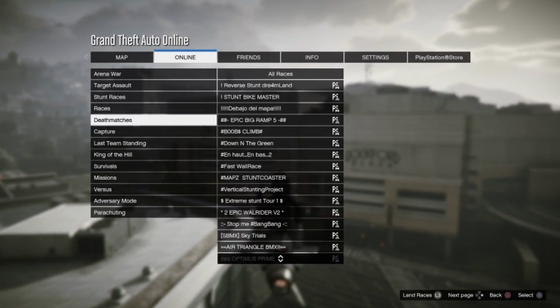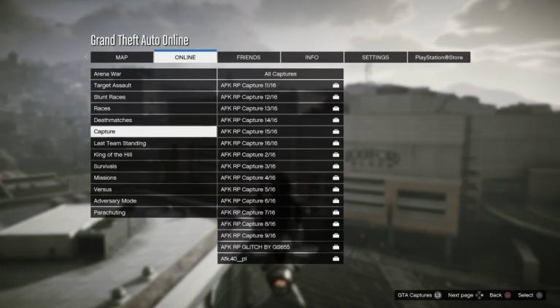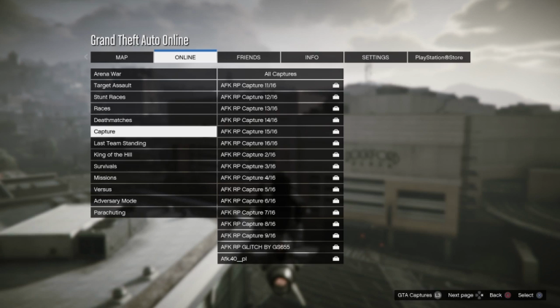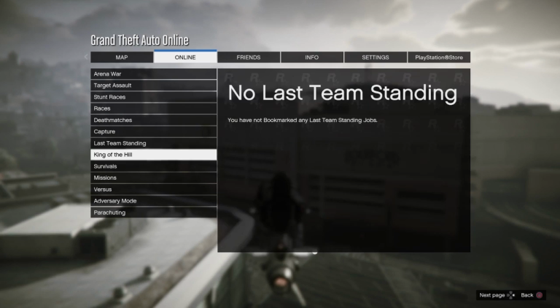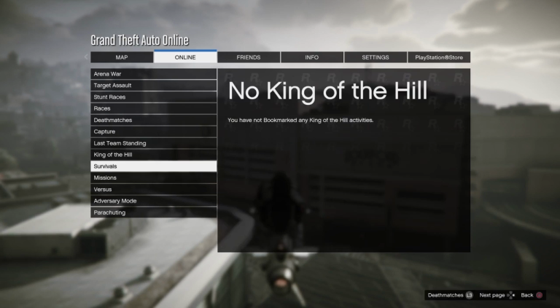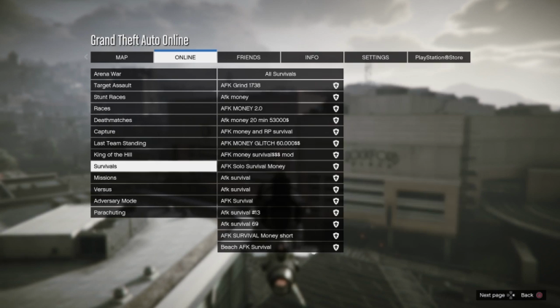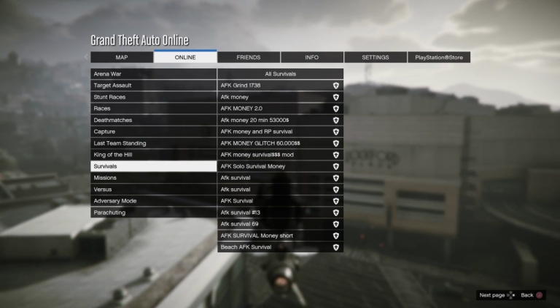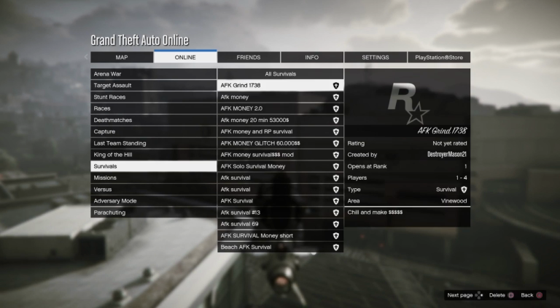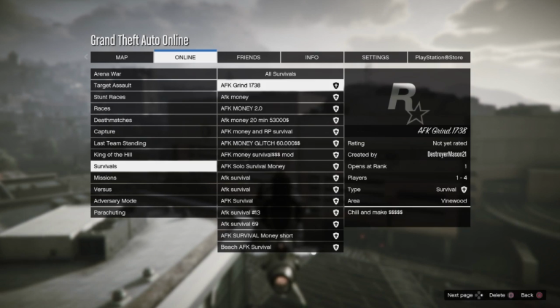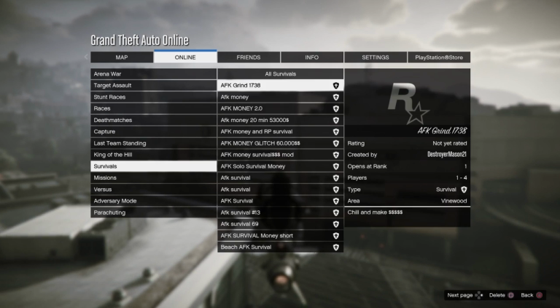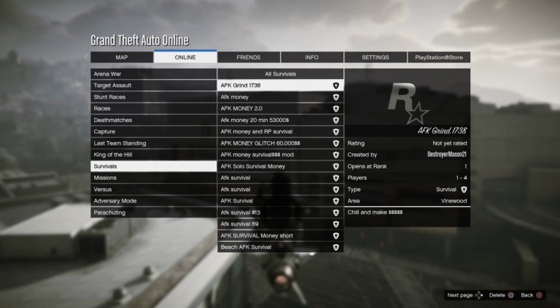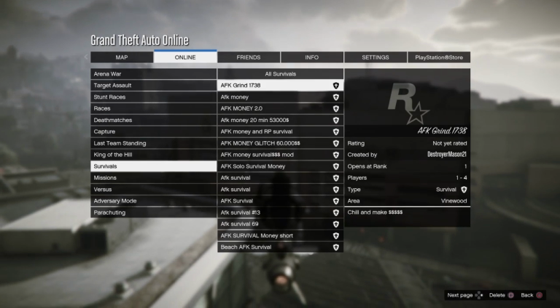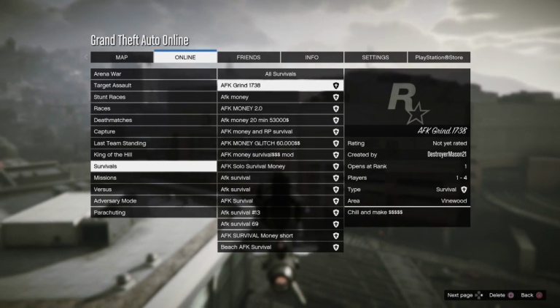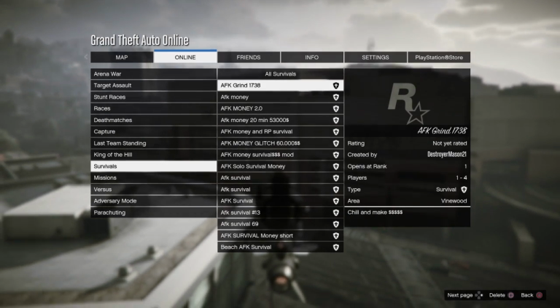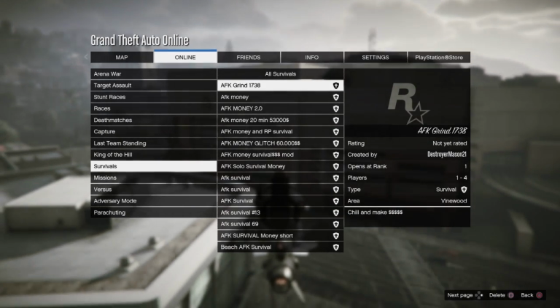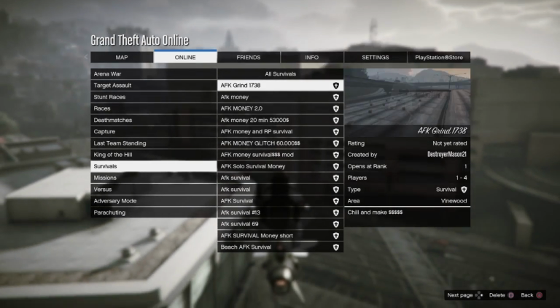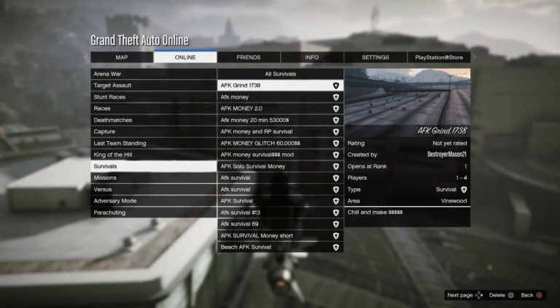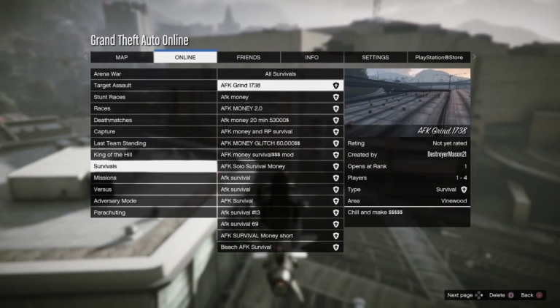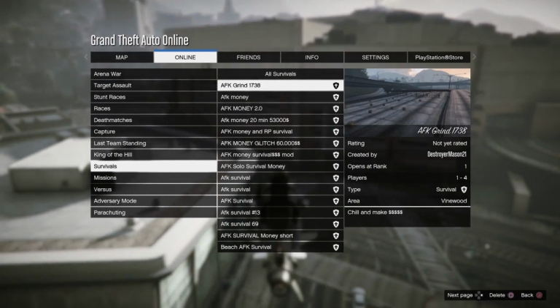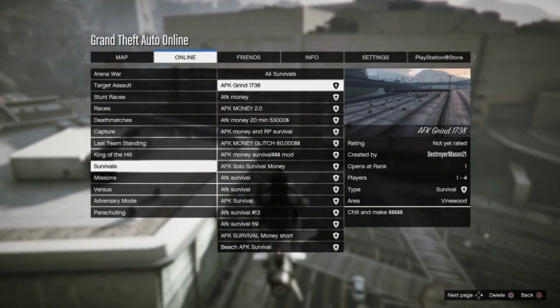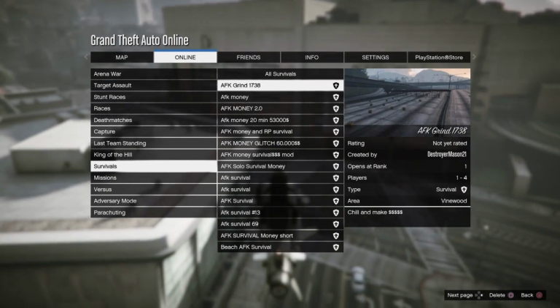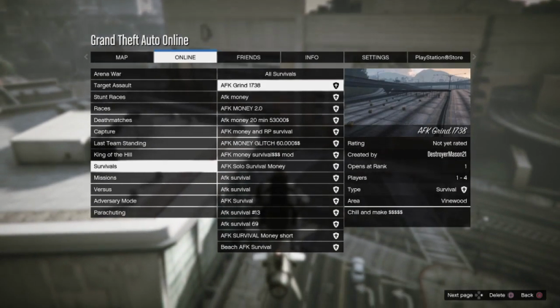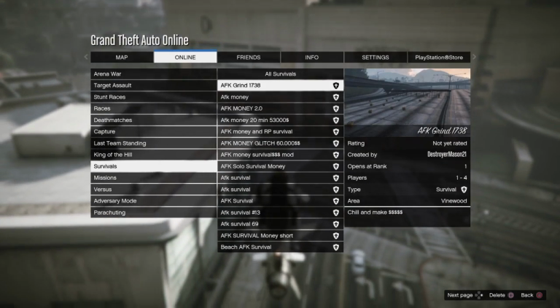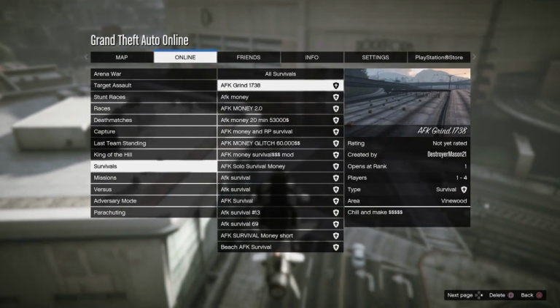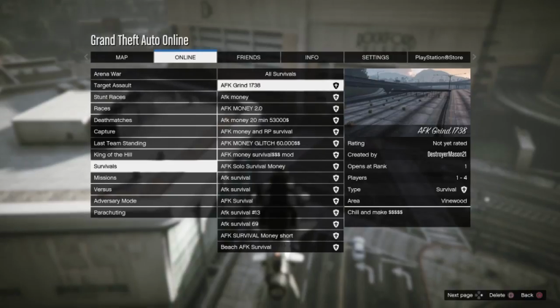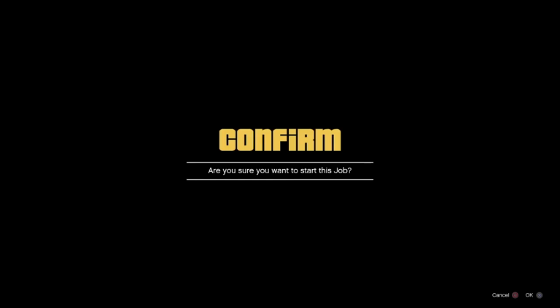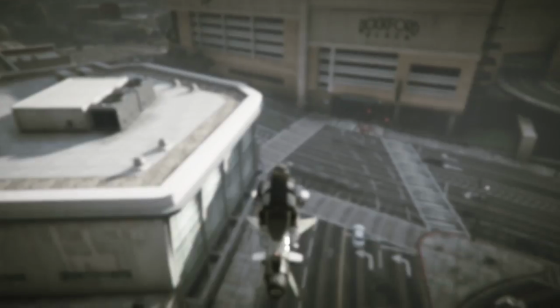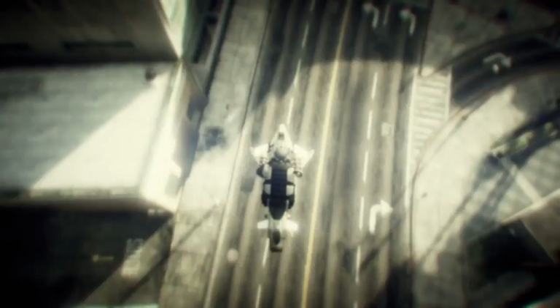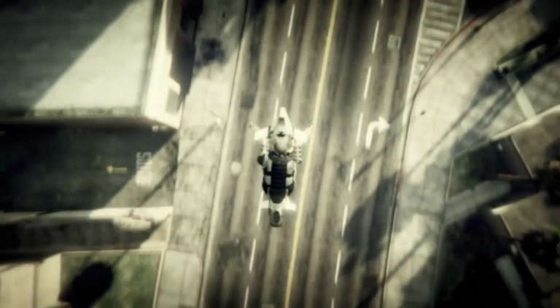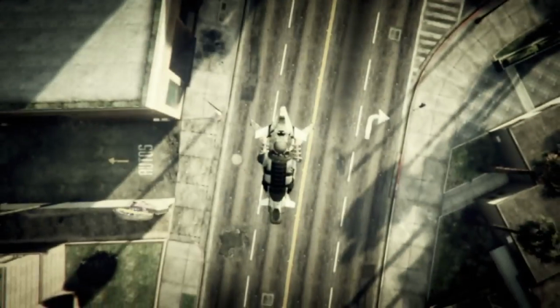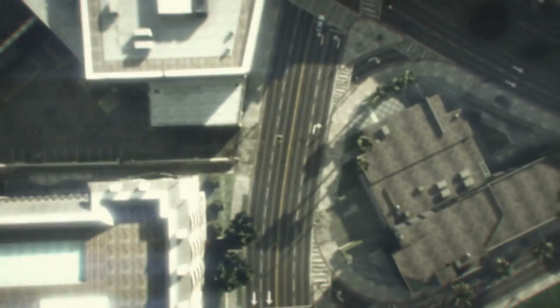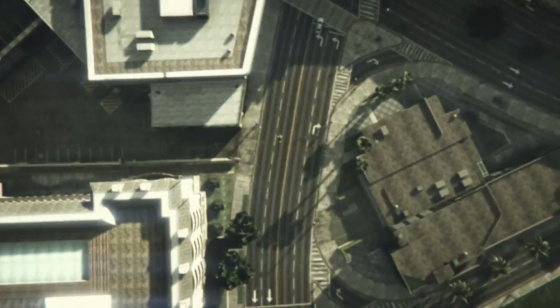As soon as you've restarted, go to Pause, go Online, go to Jobs, Play Jobs, then go to Bookmarks. Make your way down to Survival and you should see the job right here: AFK Grind 1738. Go ahead and start that up.